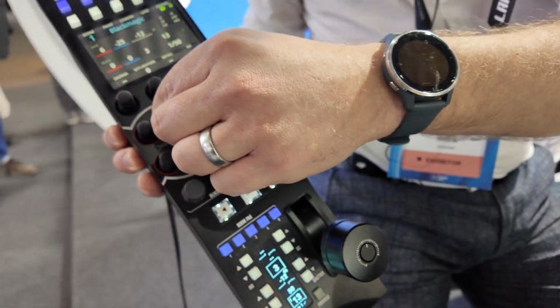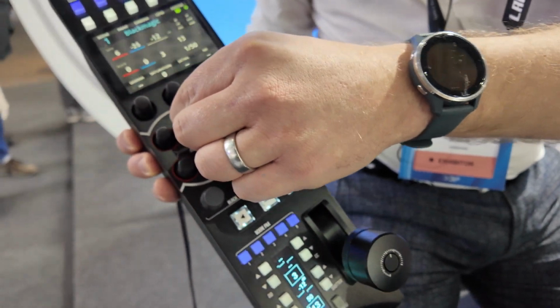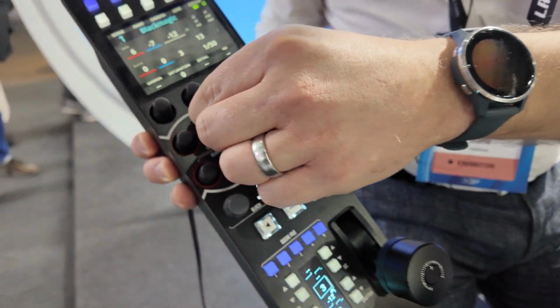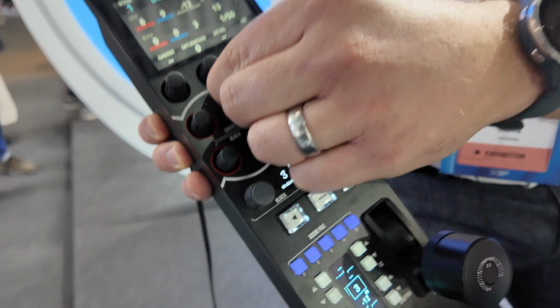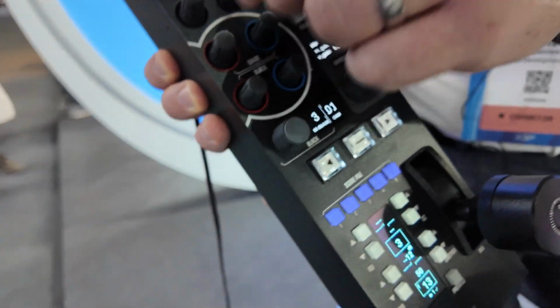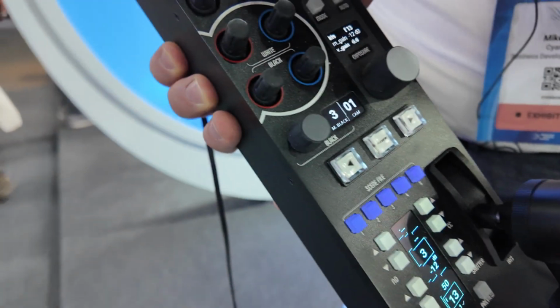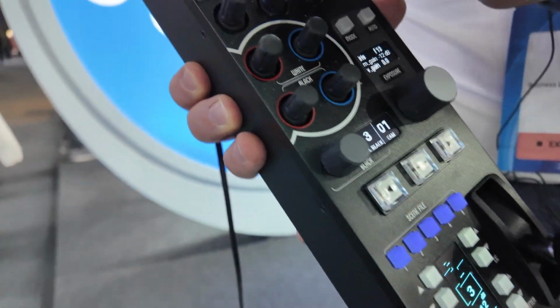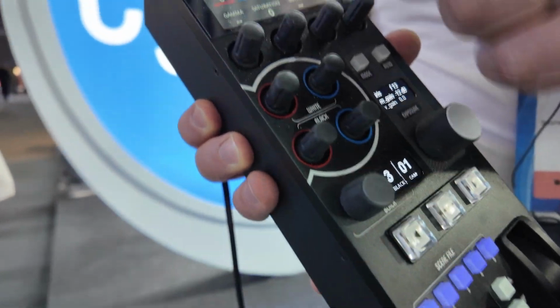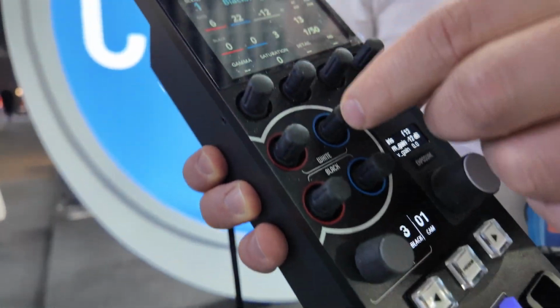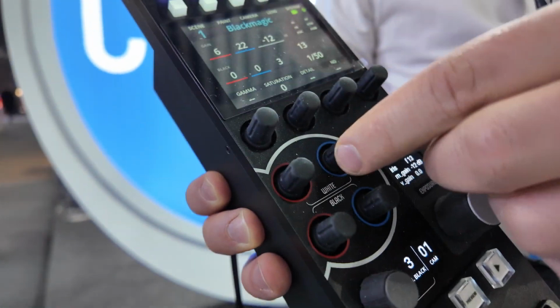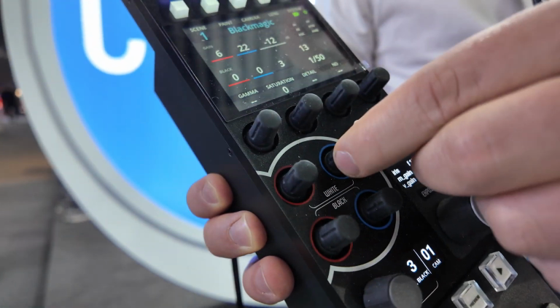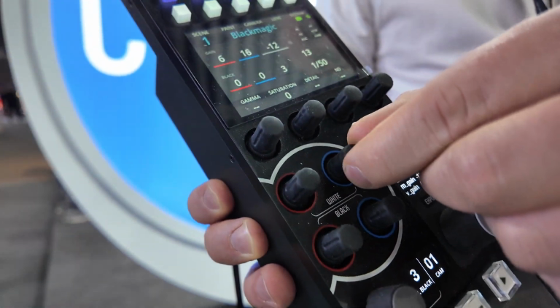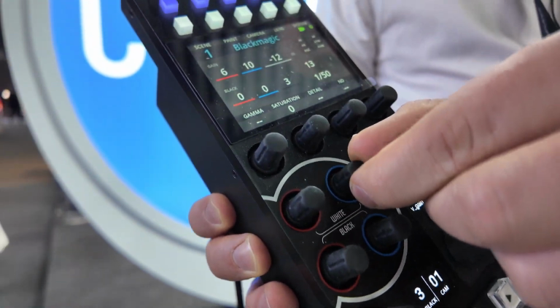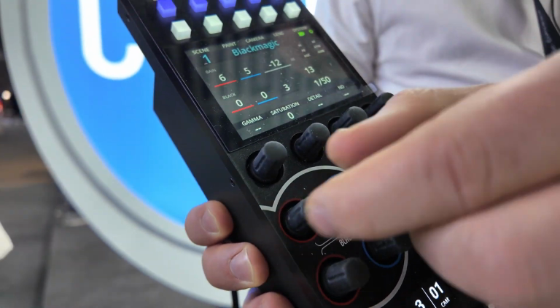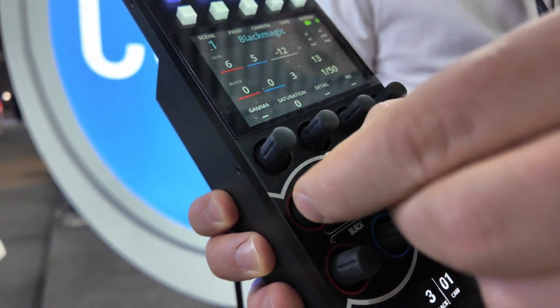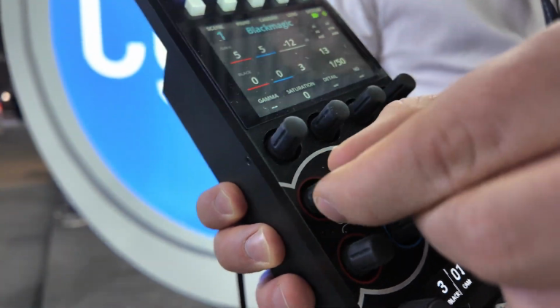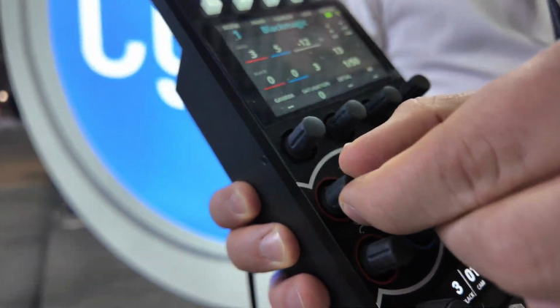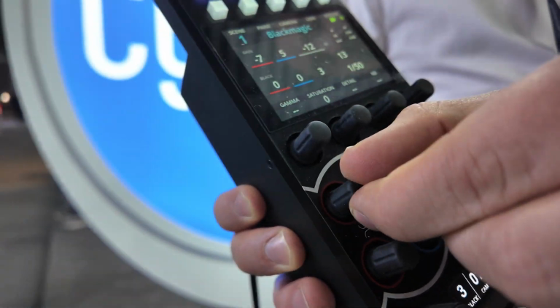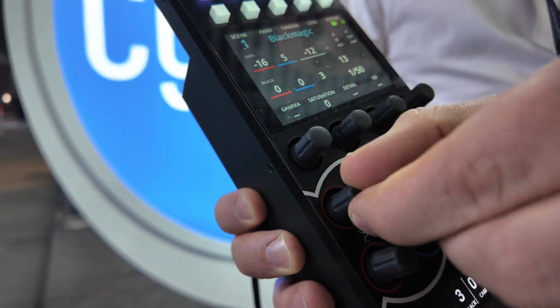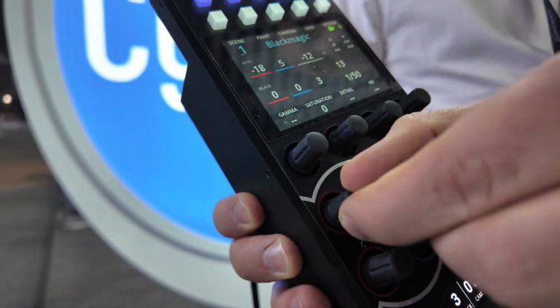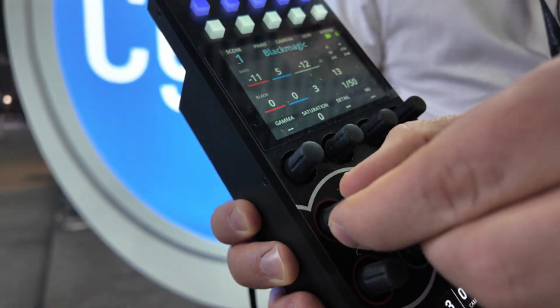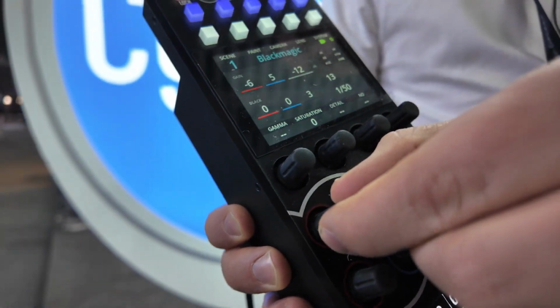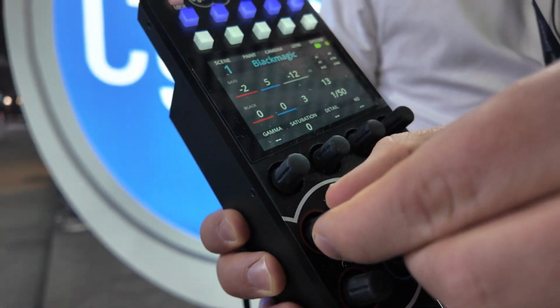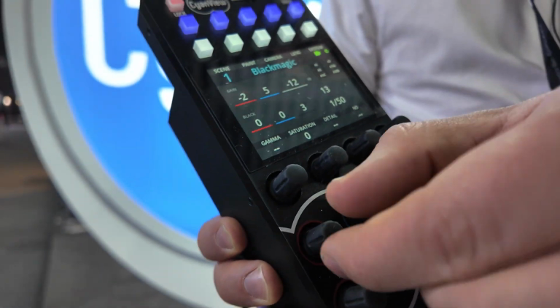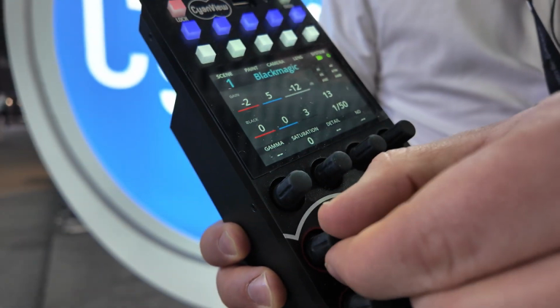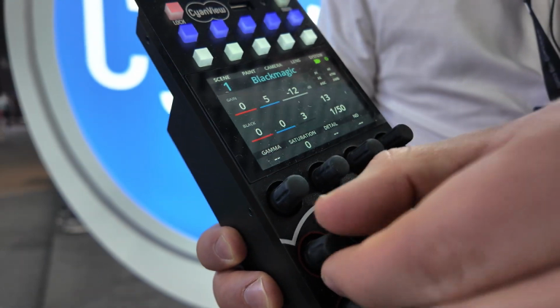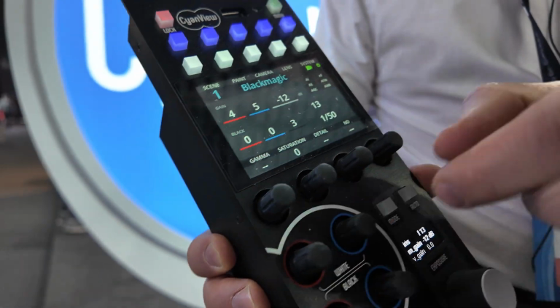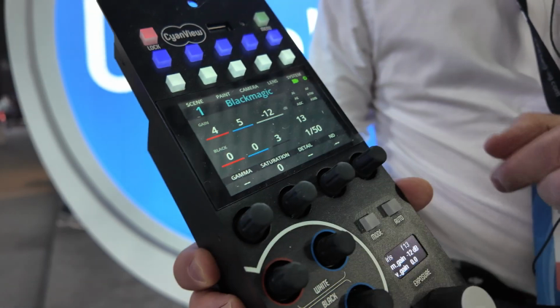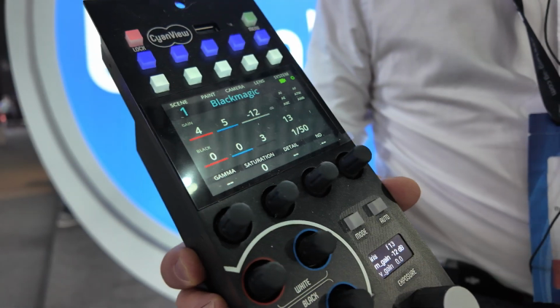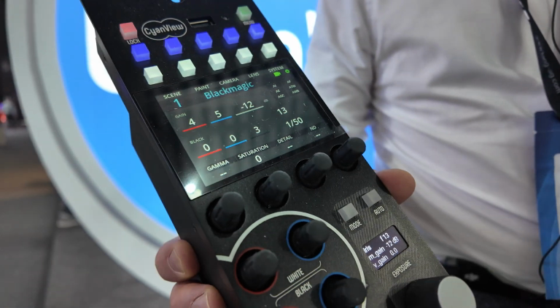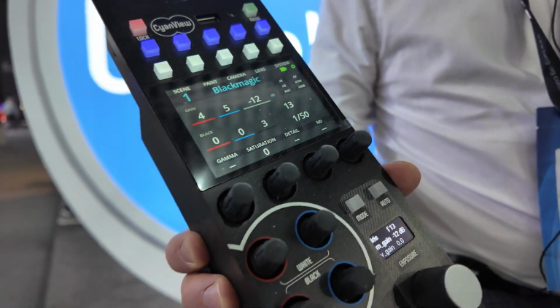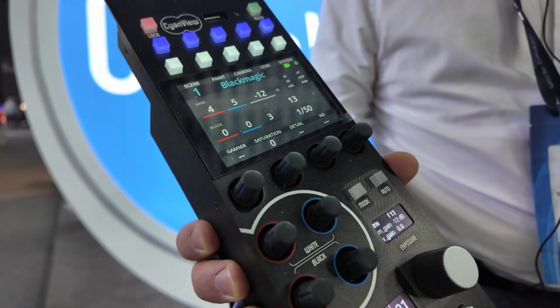You can see here it's changing gain, changing blue, red, green, blue levels.